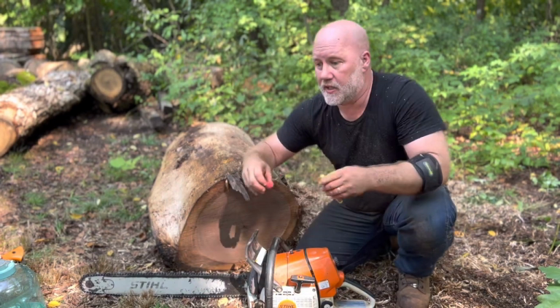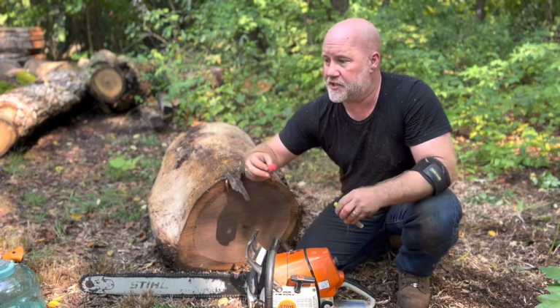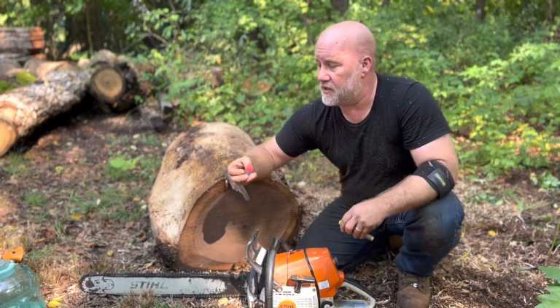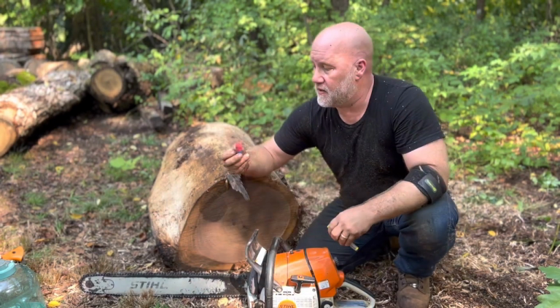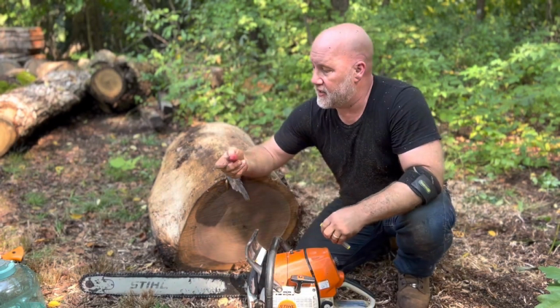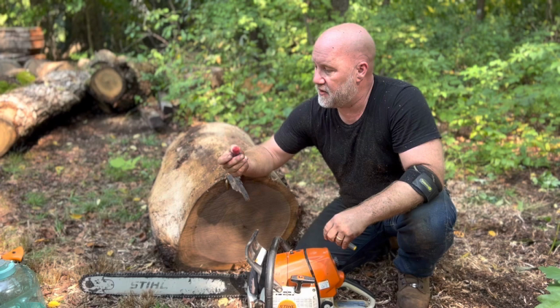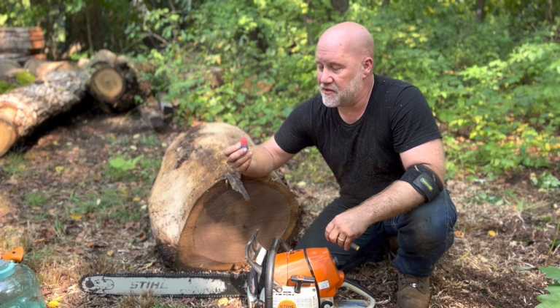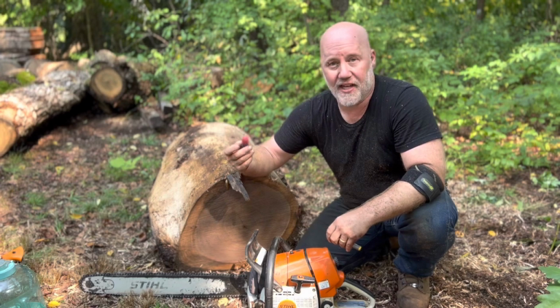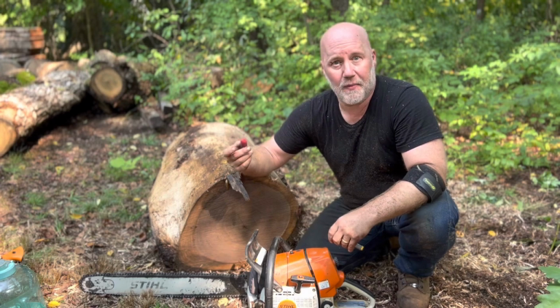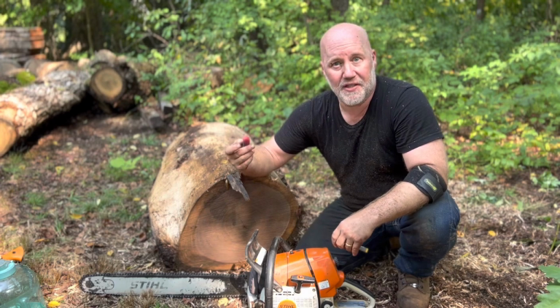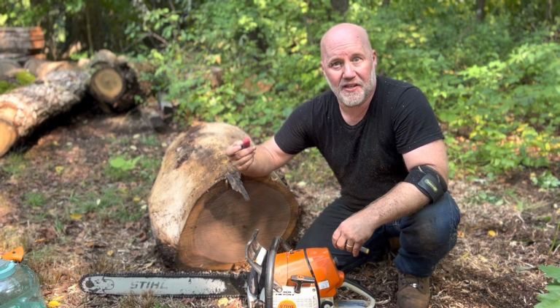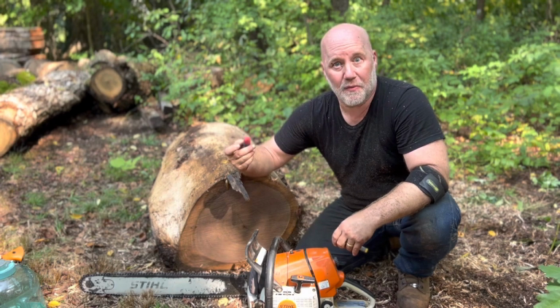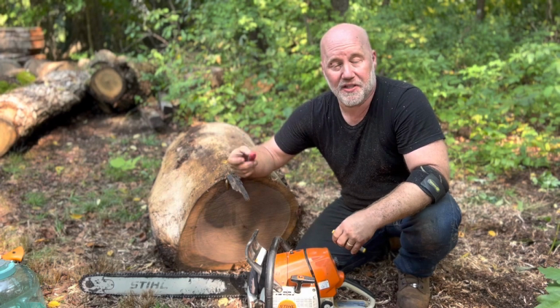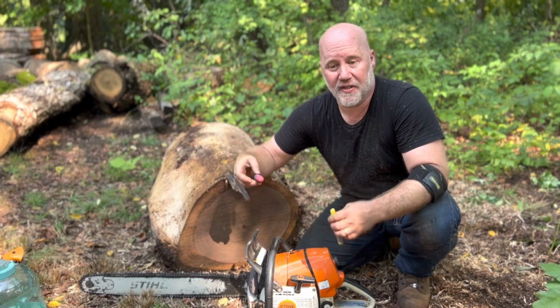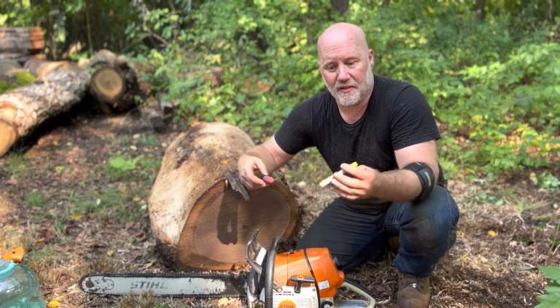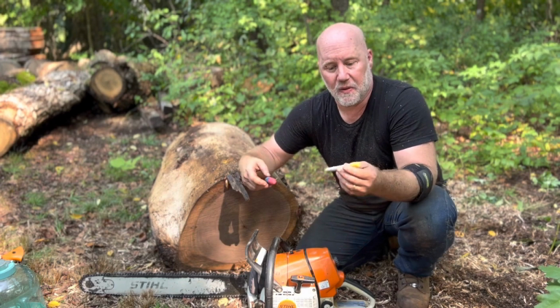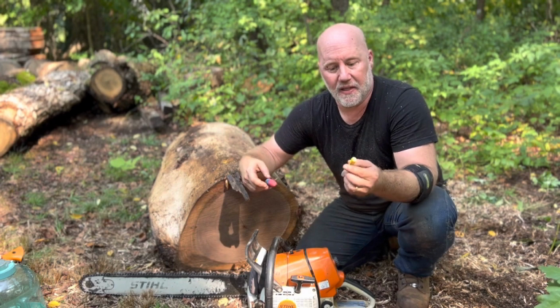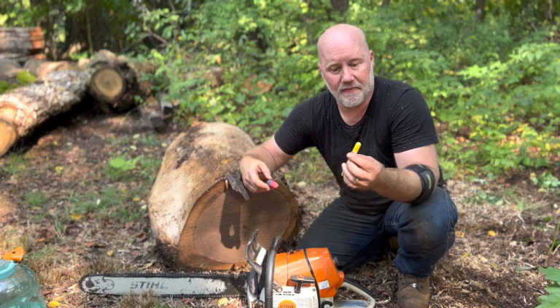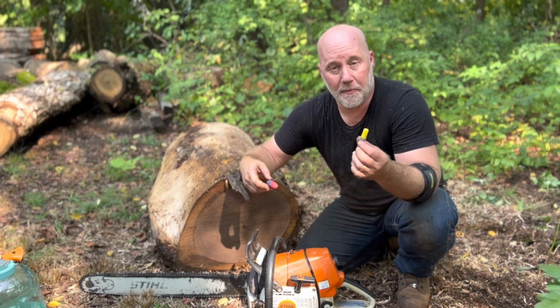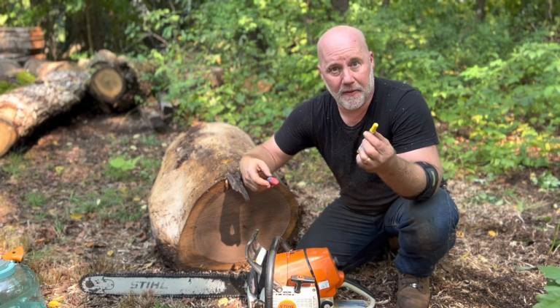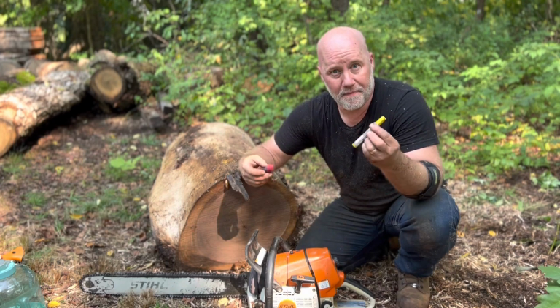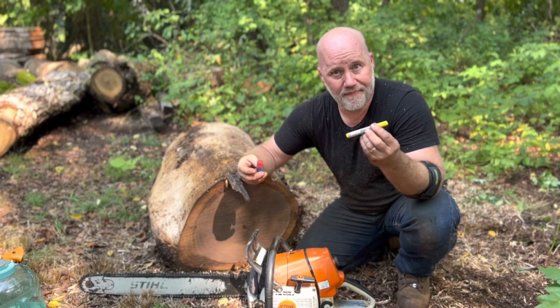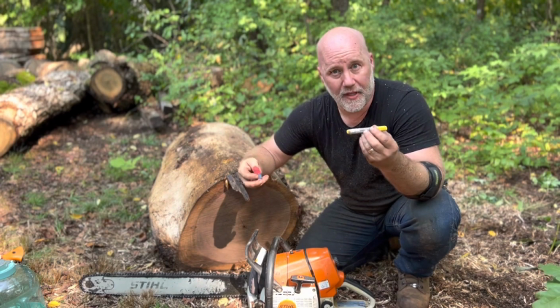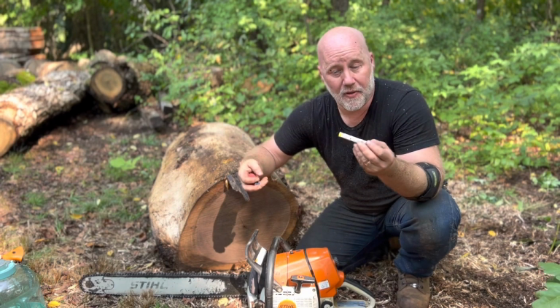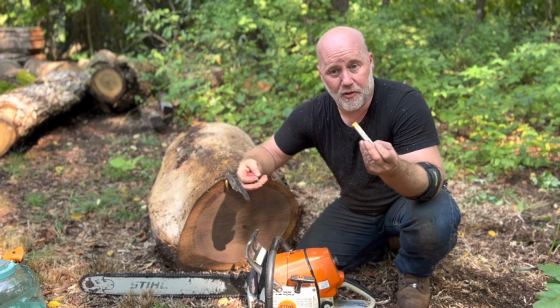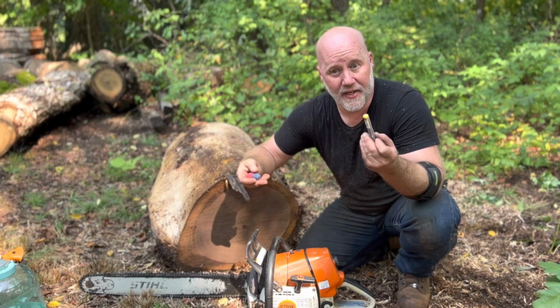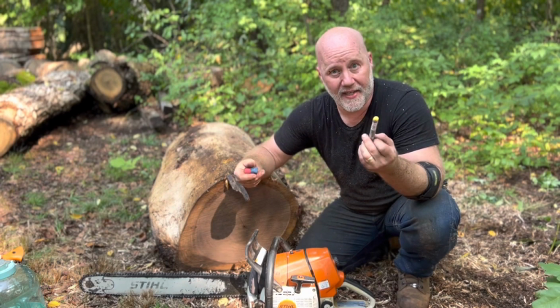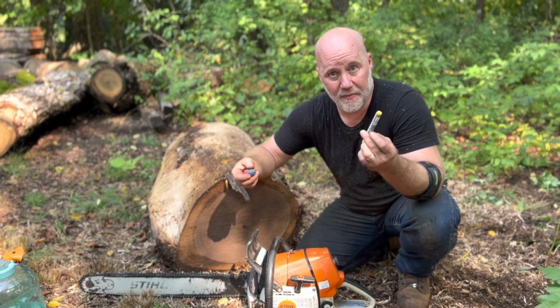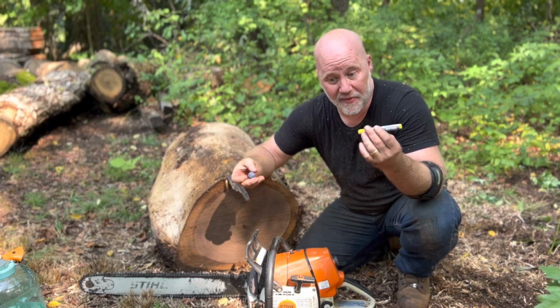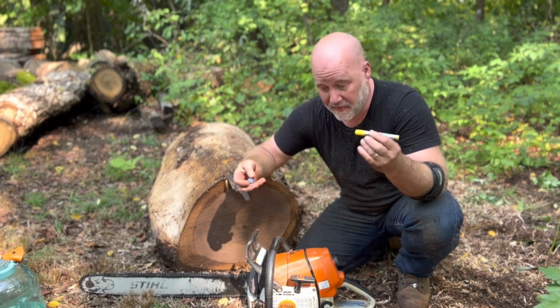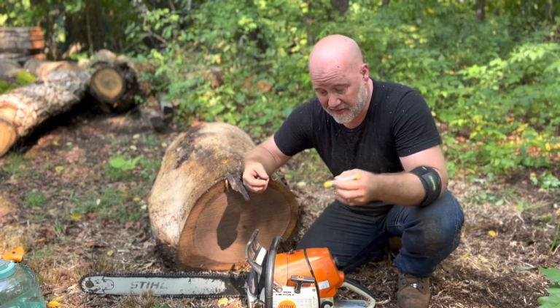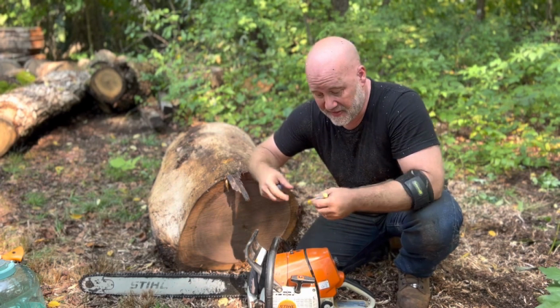Either sidewalk chalk works great, or lumber crayon — whatever you want to call these.